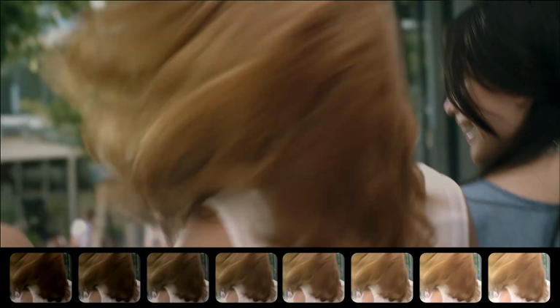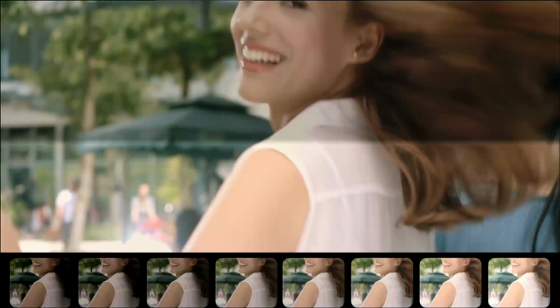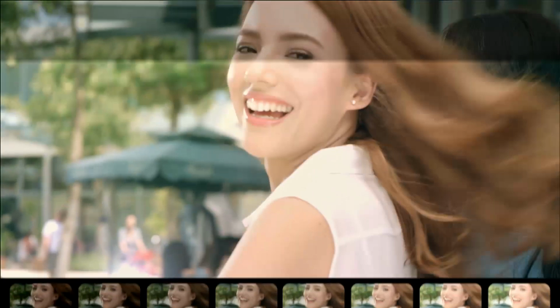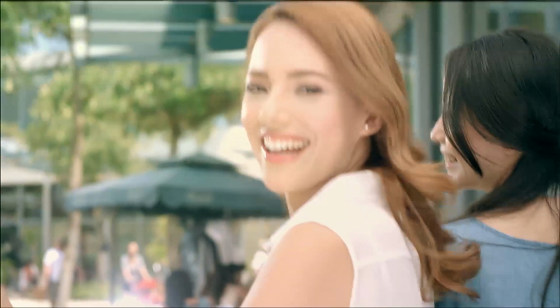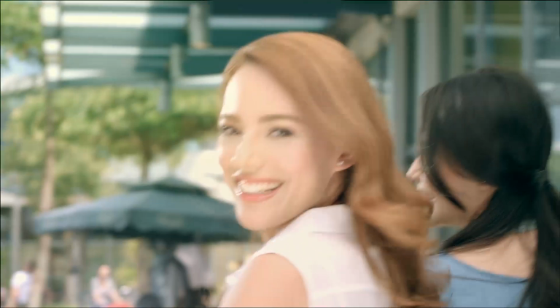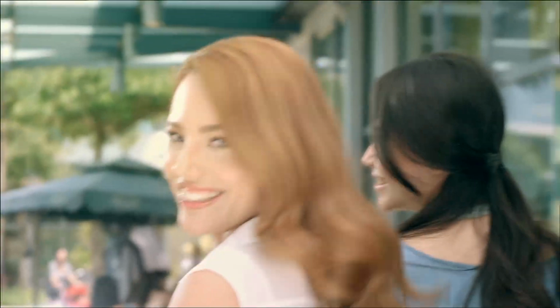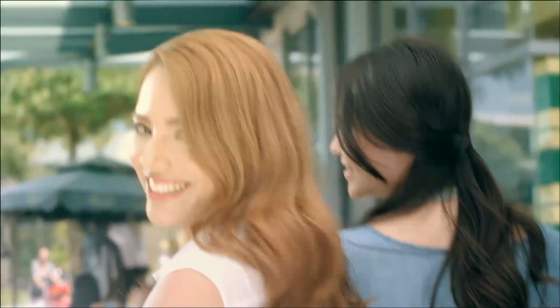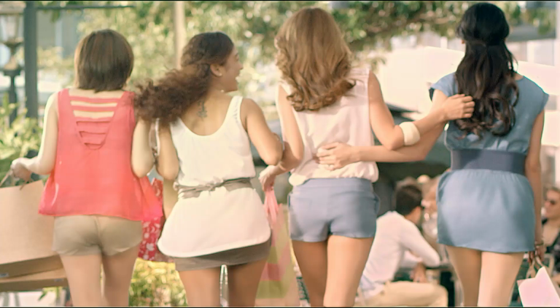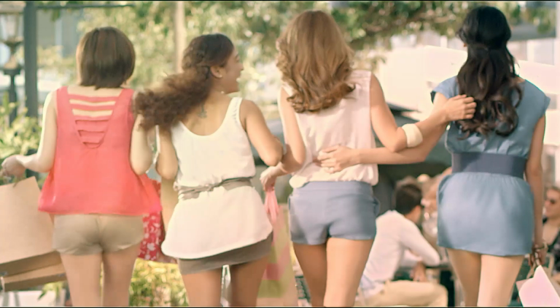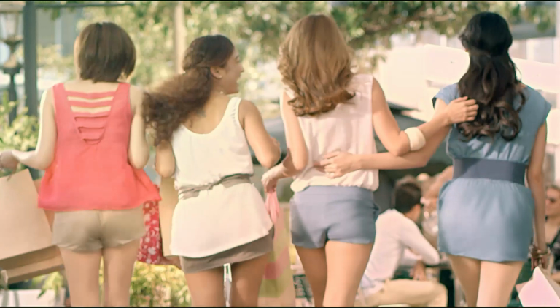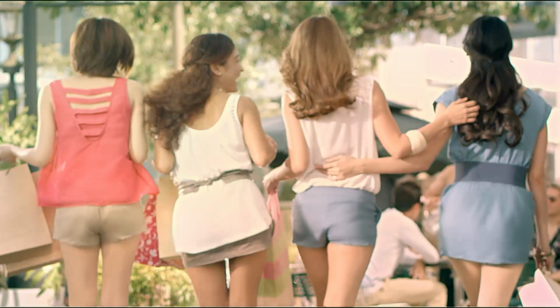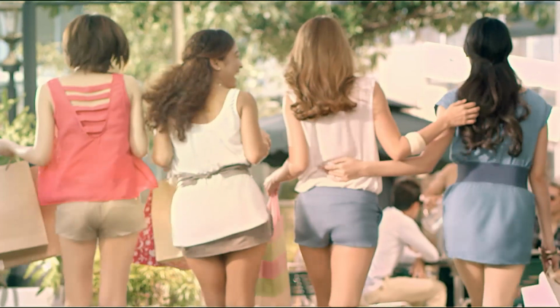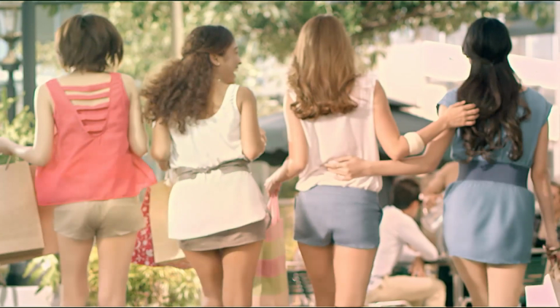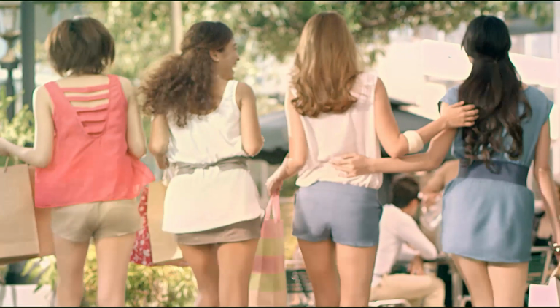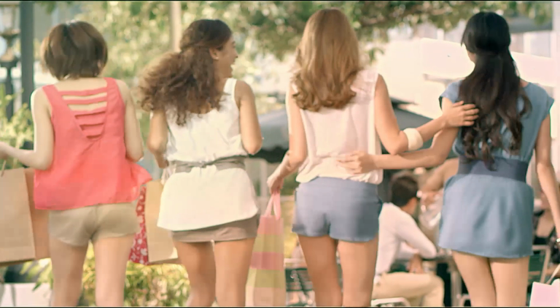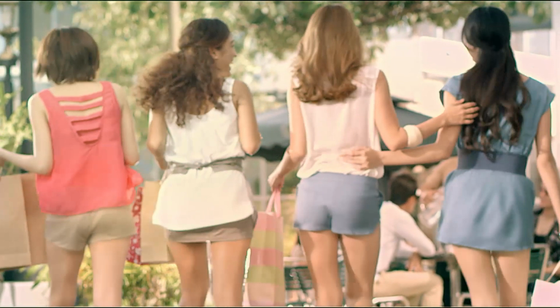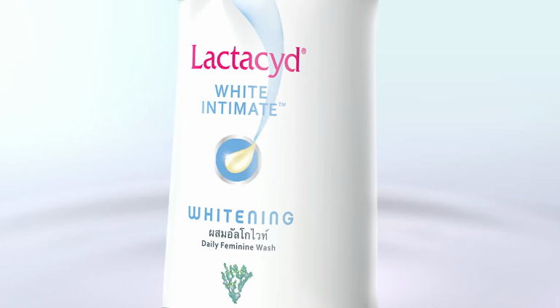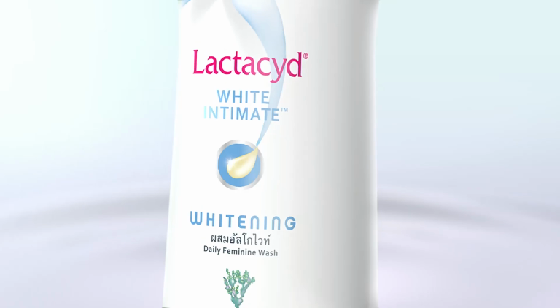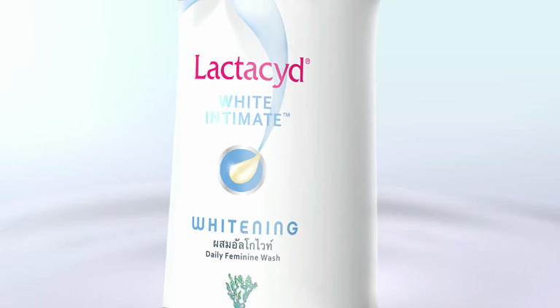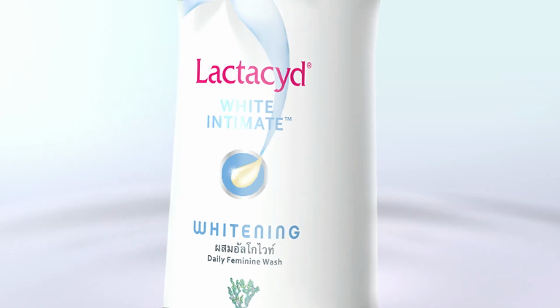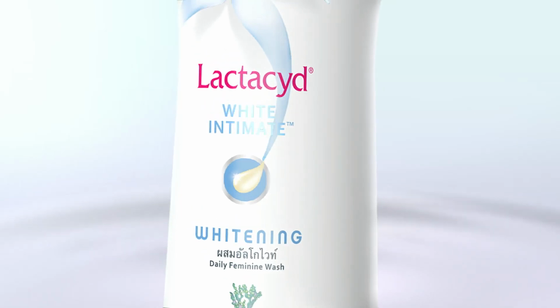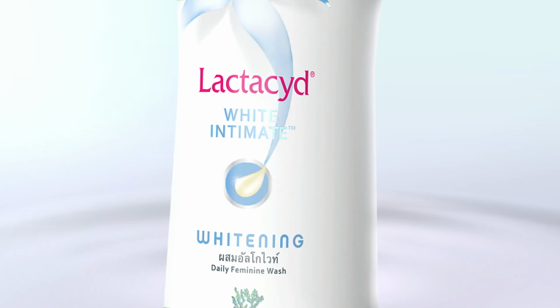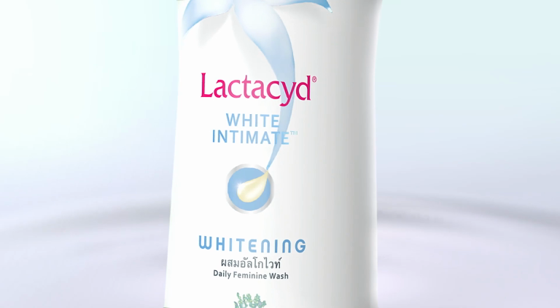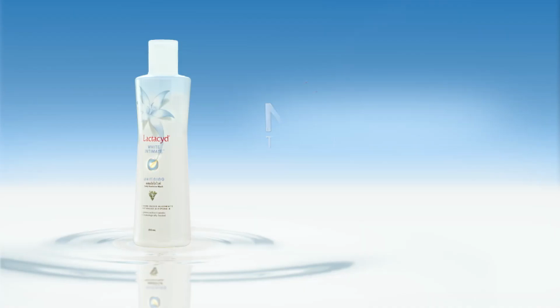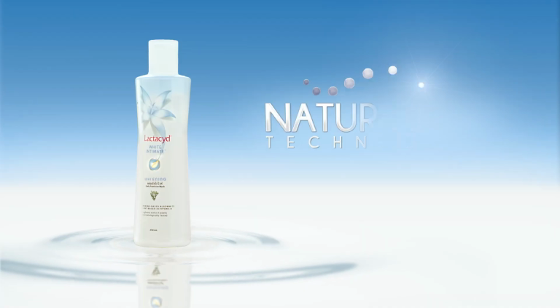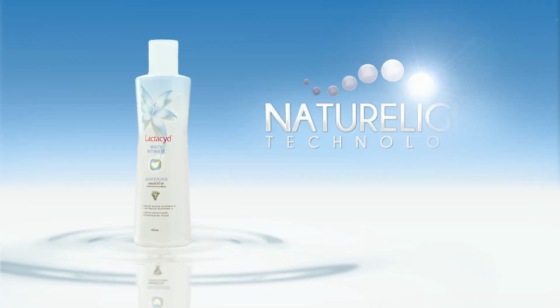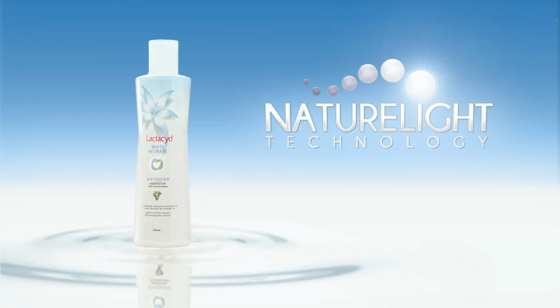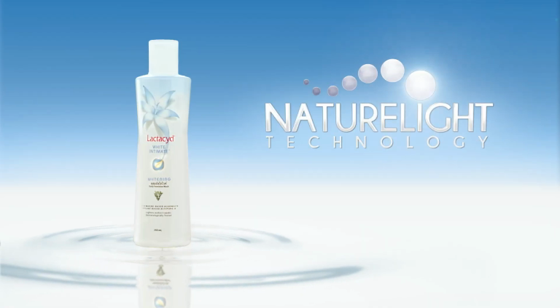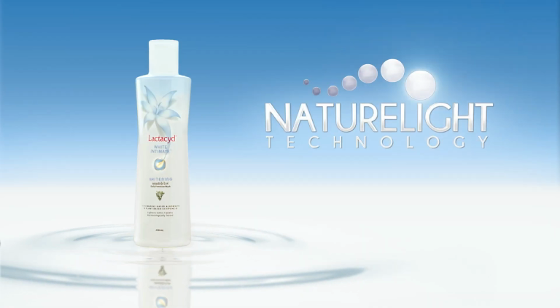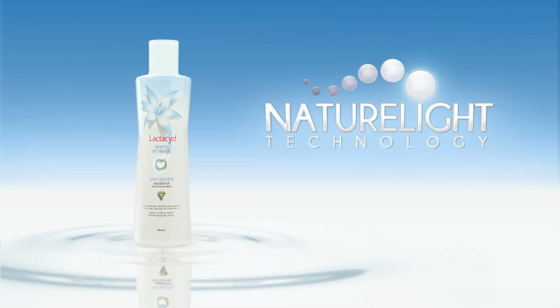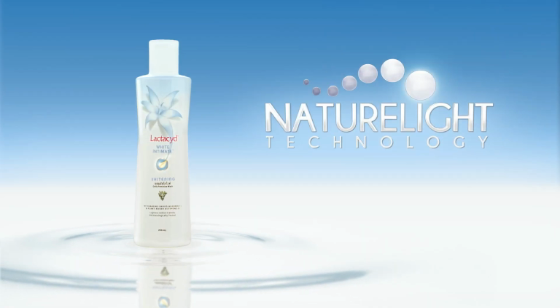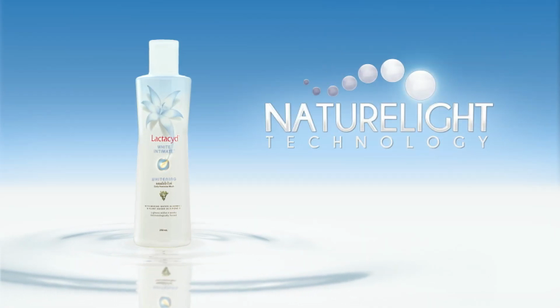Lighter, confident. No filters here. See and feel the difference. Lactacyd White Intimate.